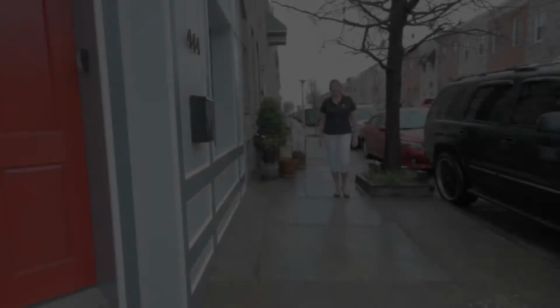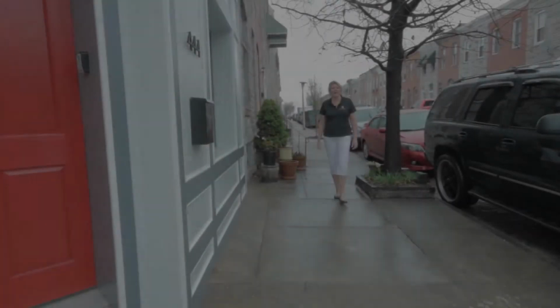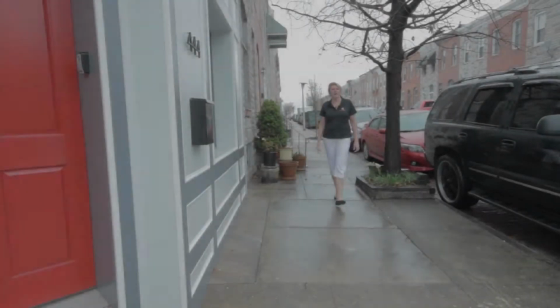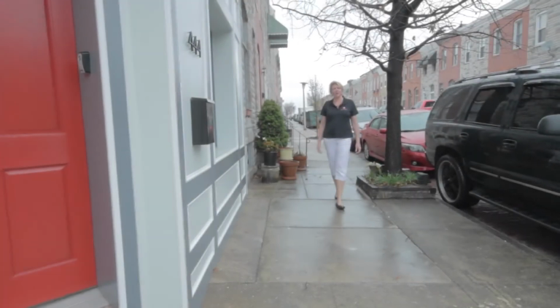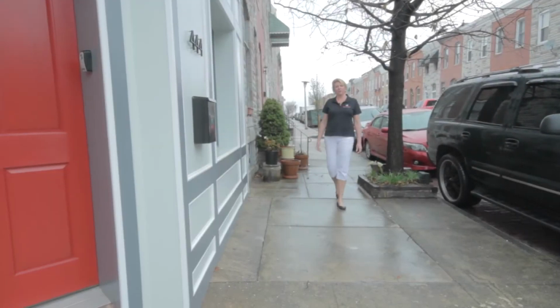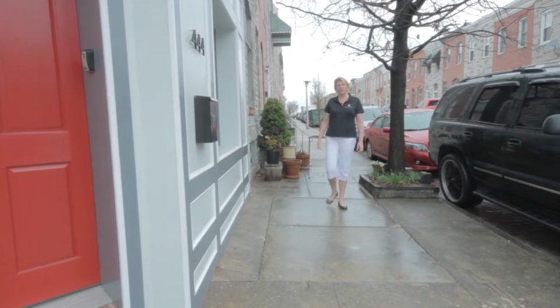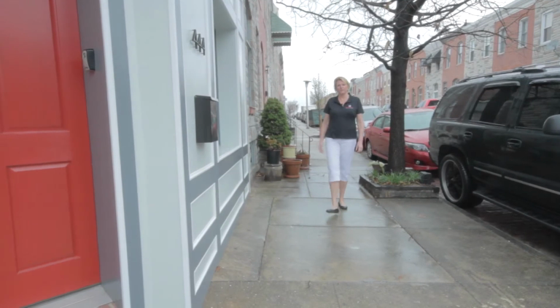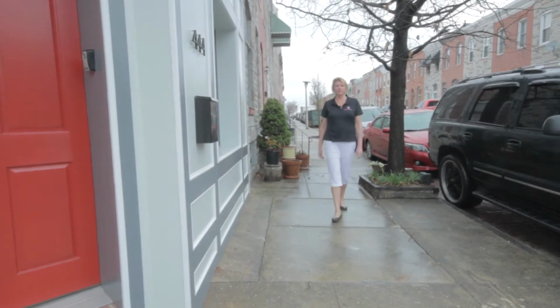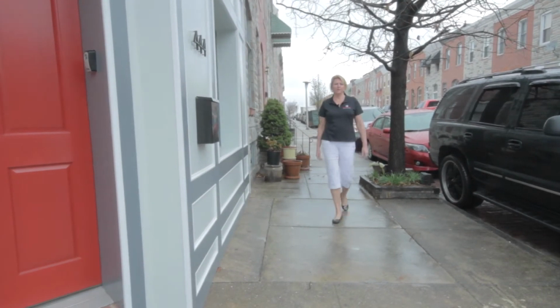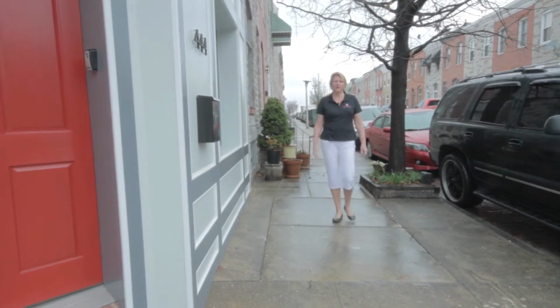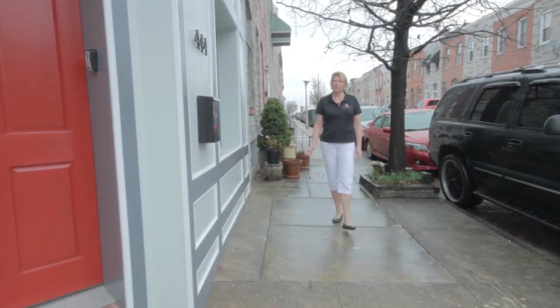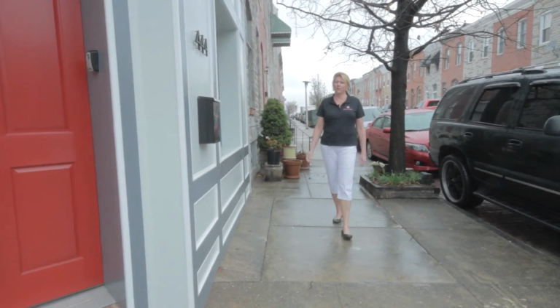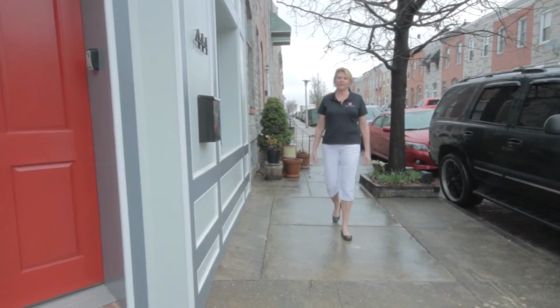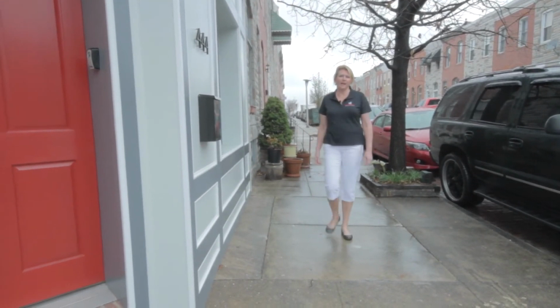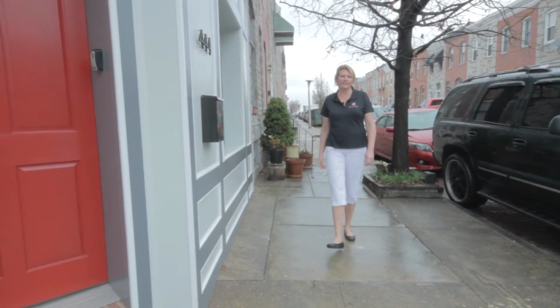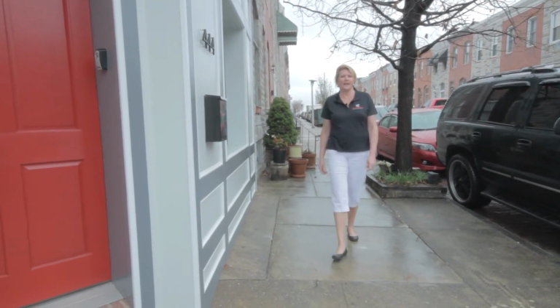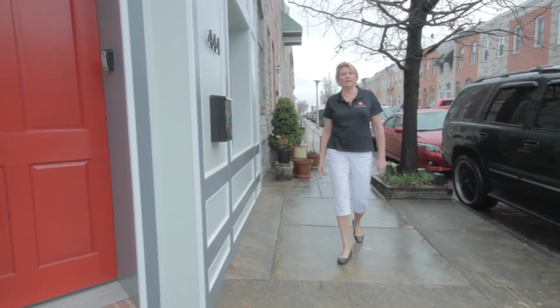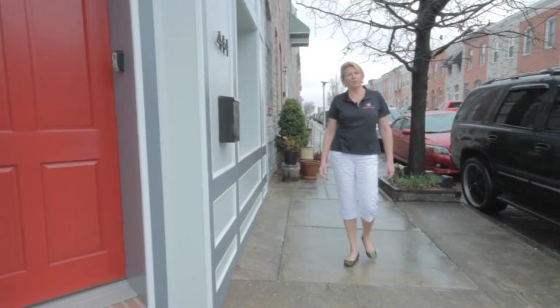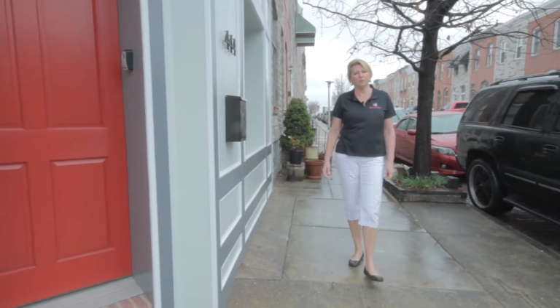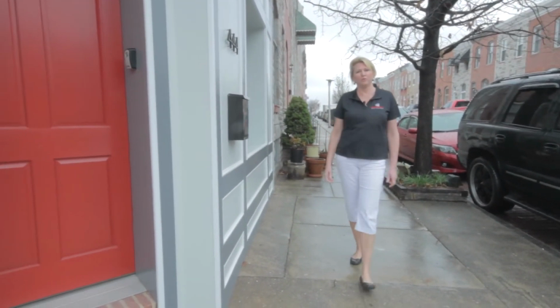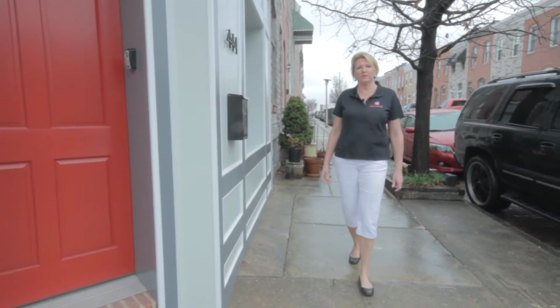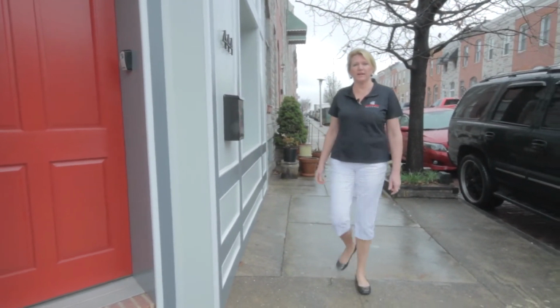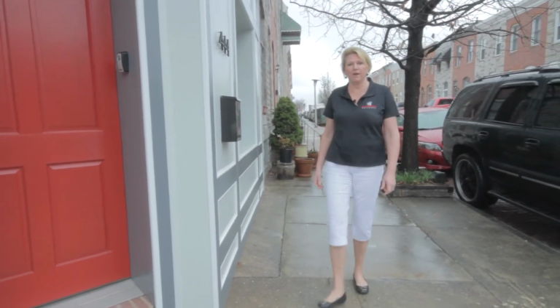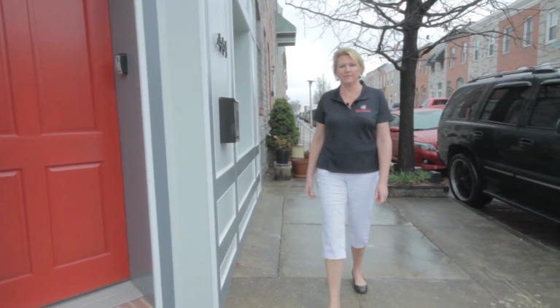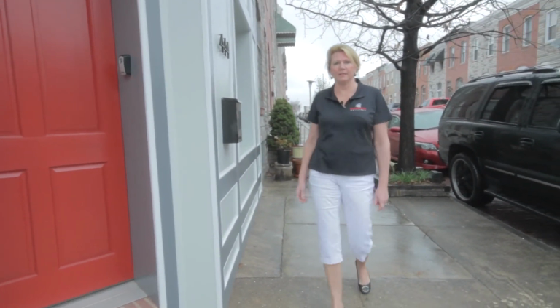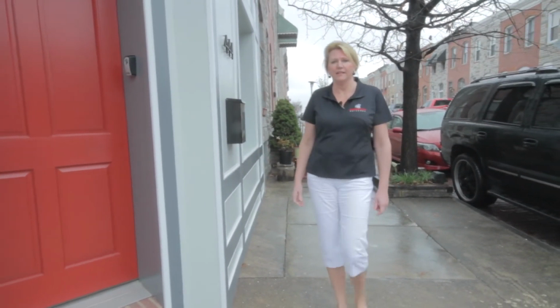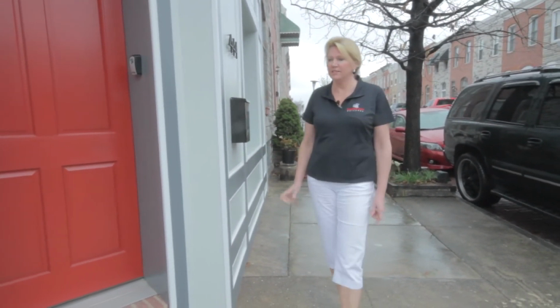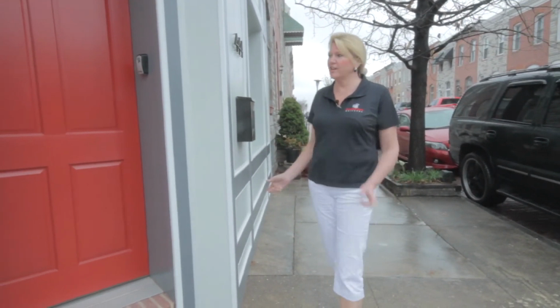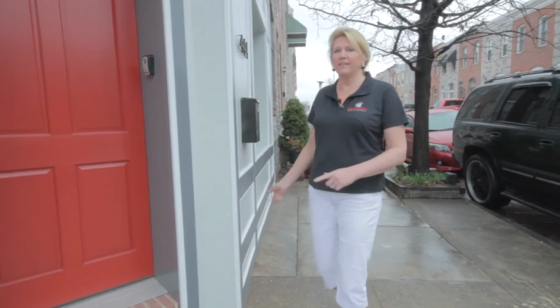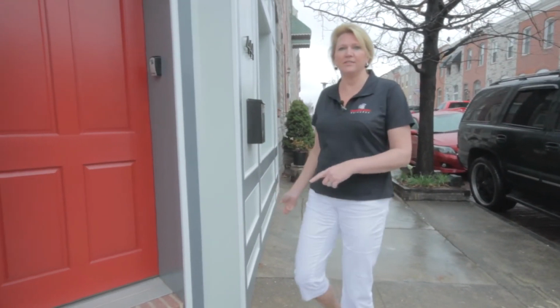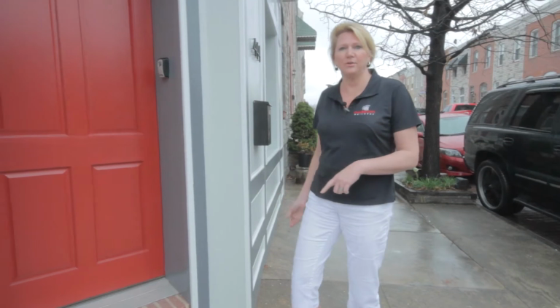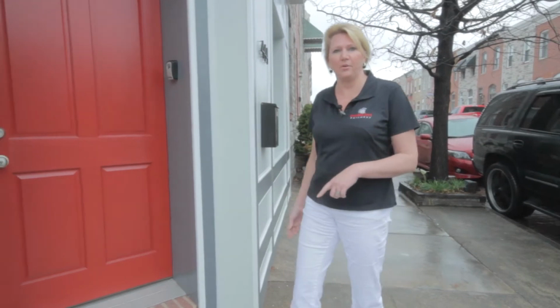Hi, I'm Laura with Charm City Builders, and we're here in Highland Town at 444 South Robinson. Let's check out this new home.